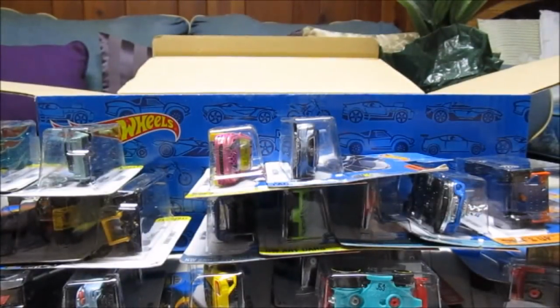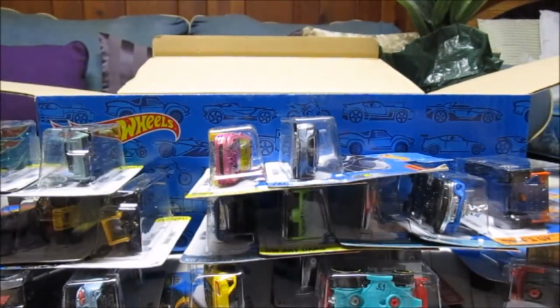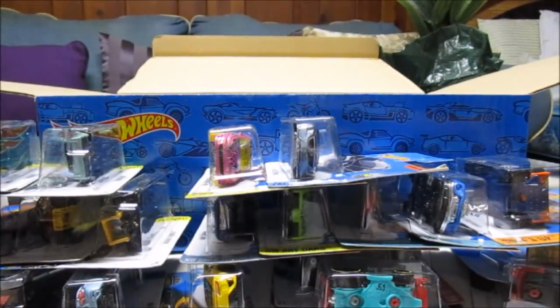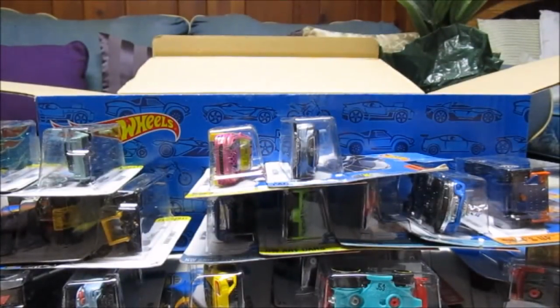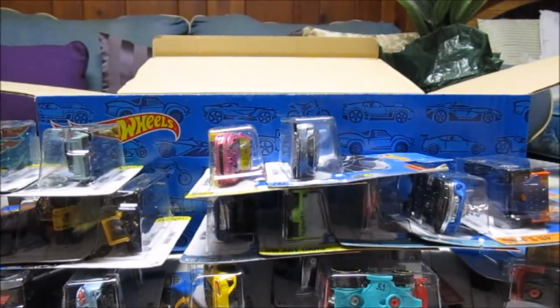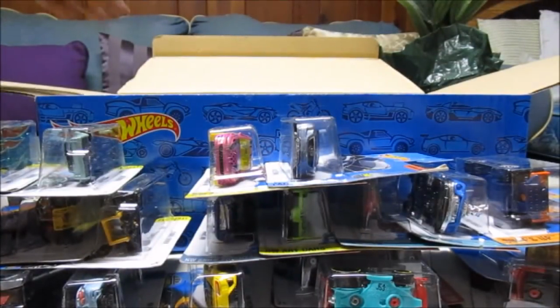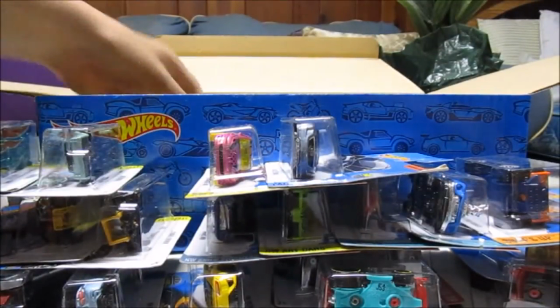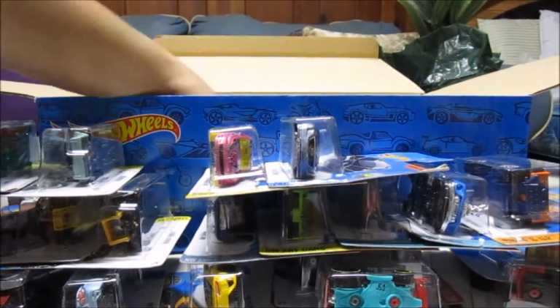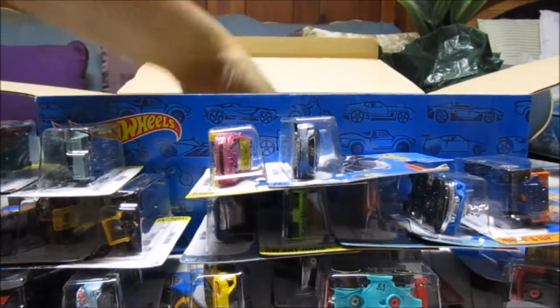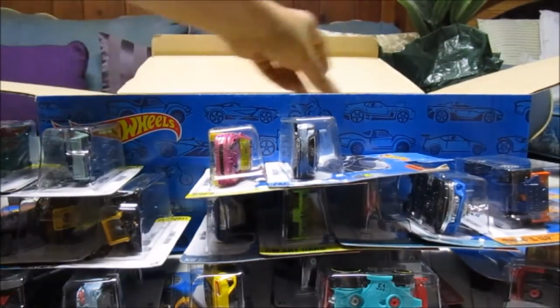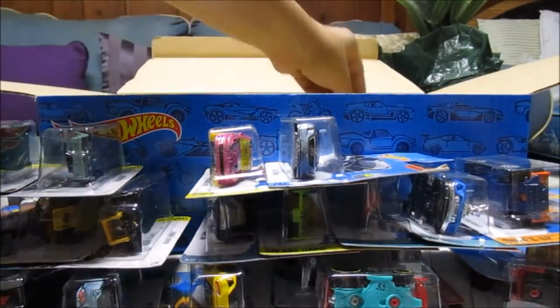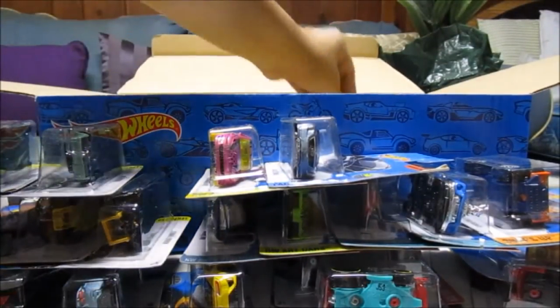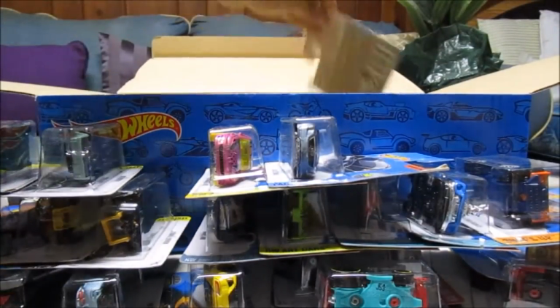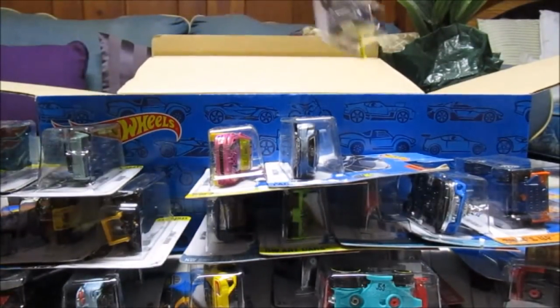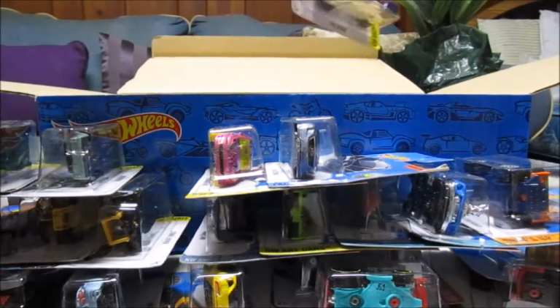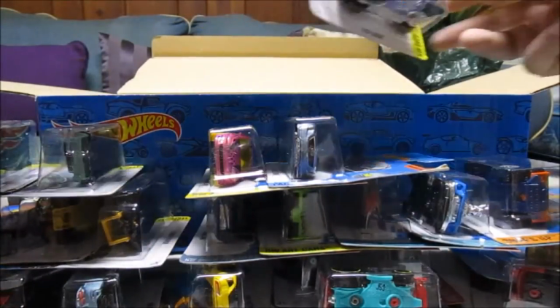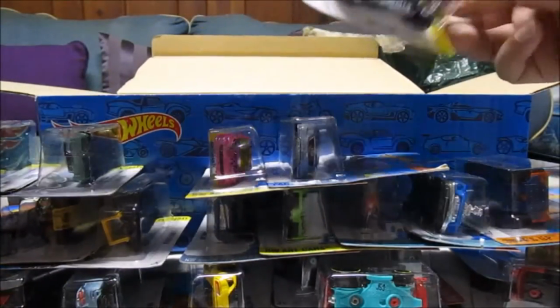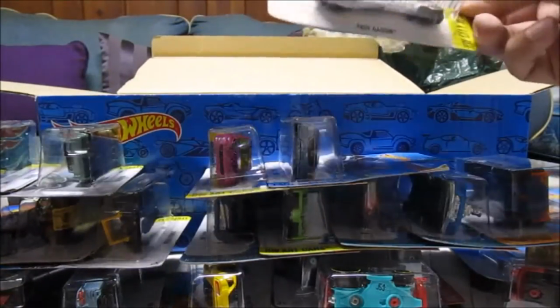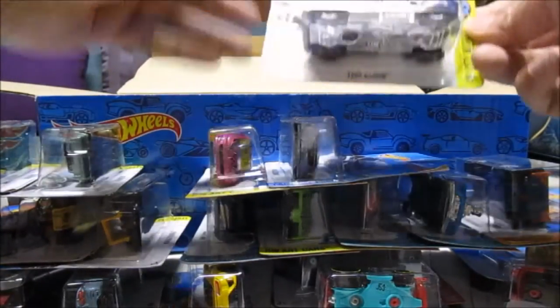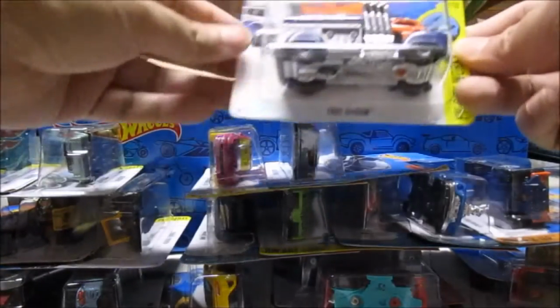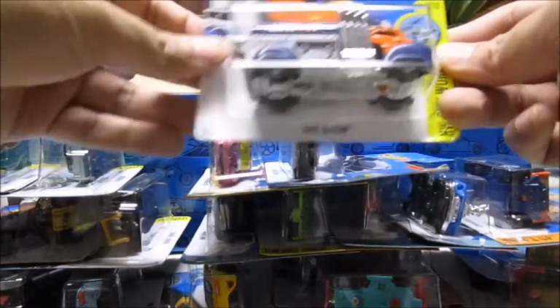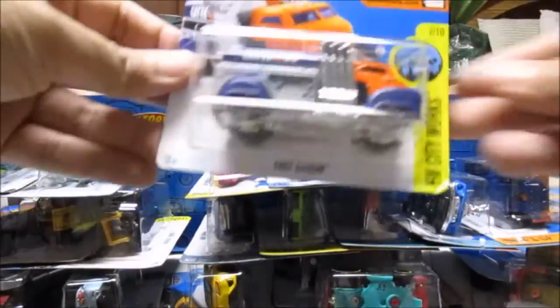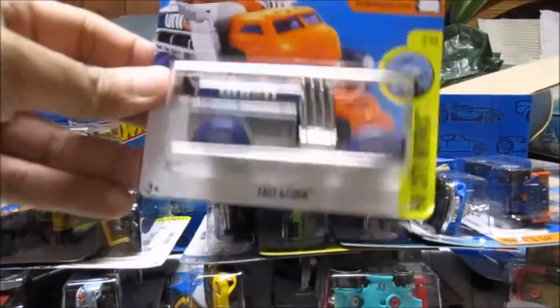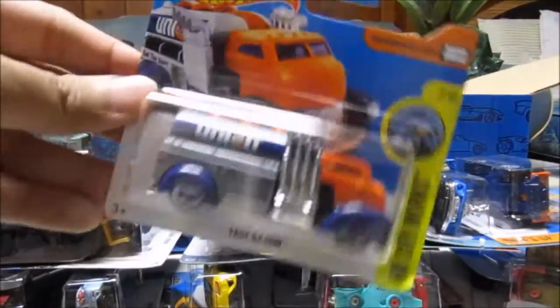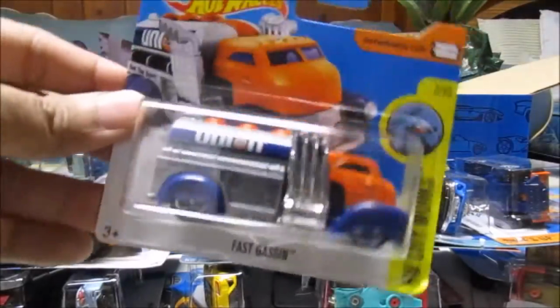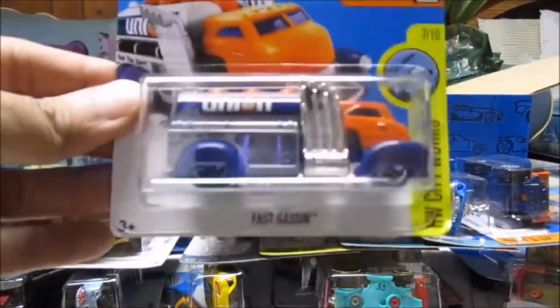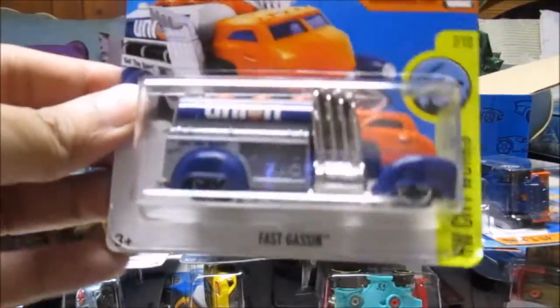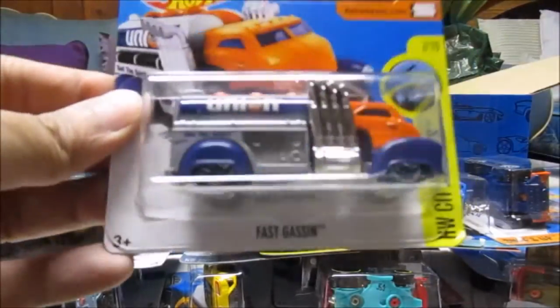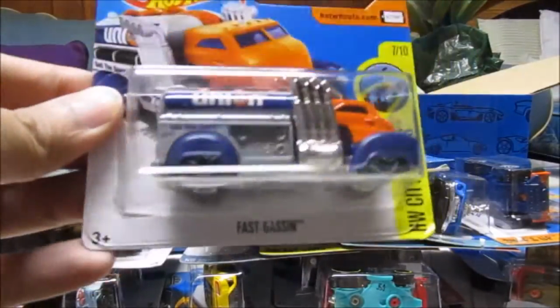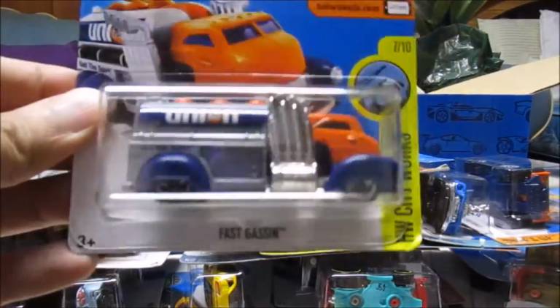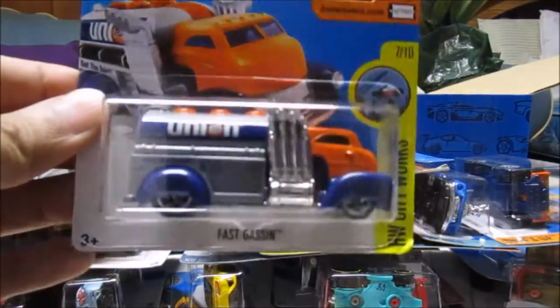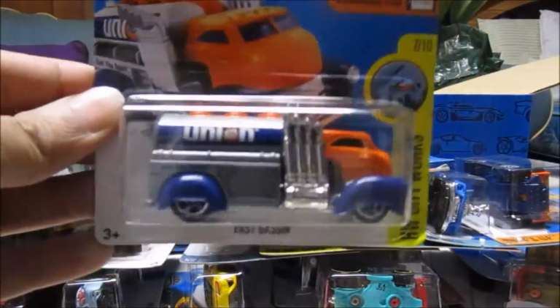And there's a Track Star. We're running out of space here — one left. Fast Gassin.